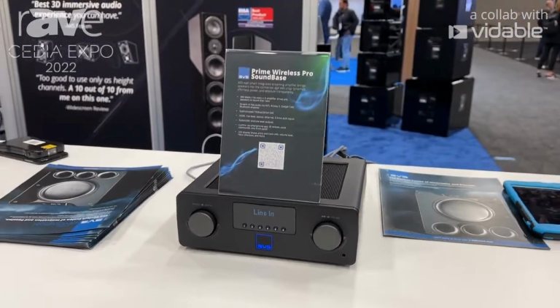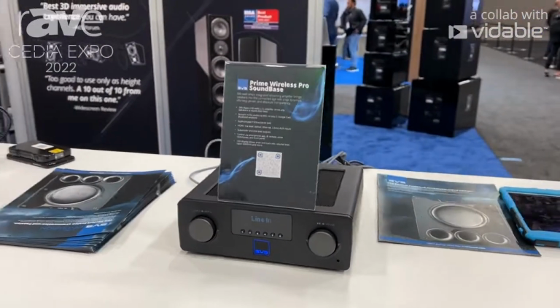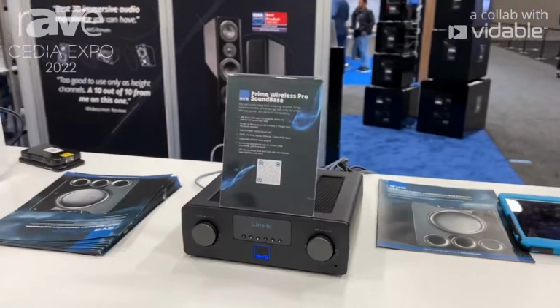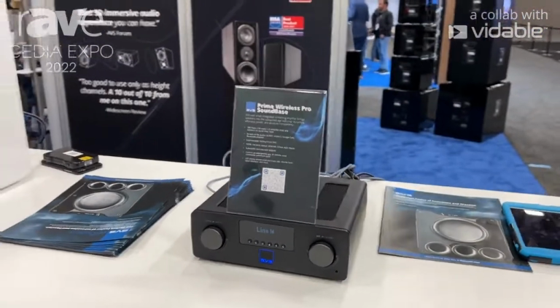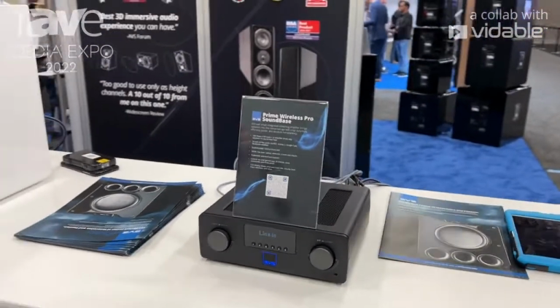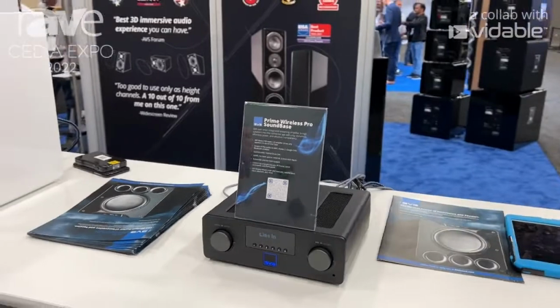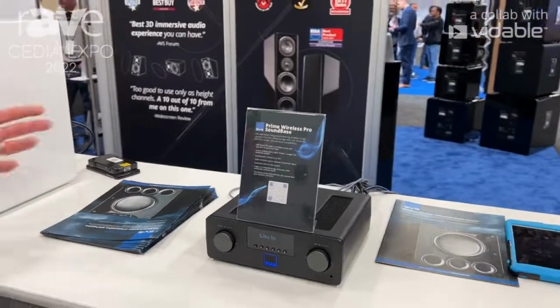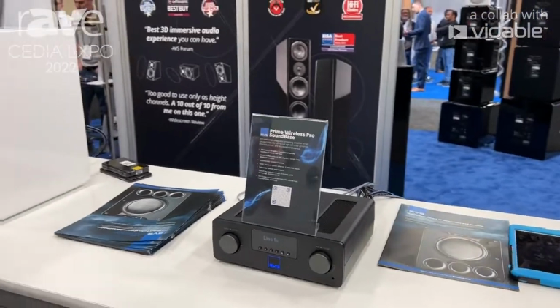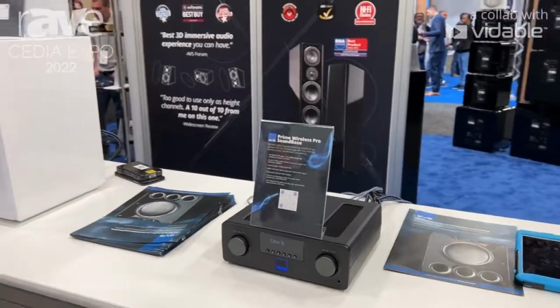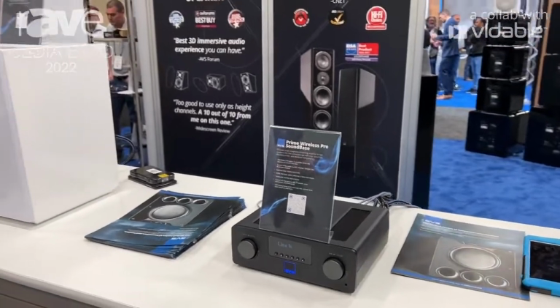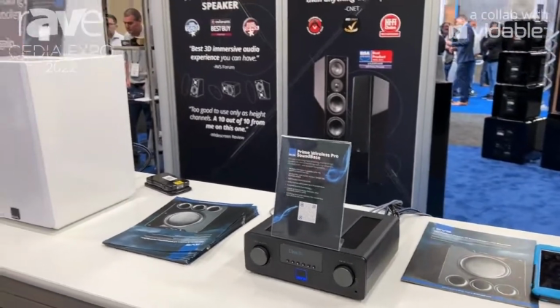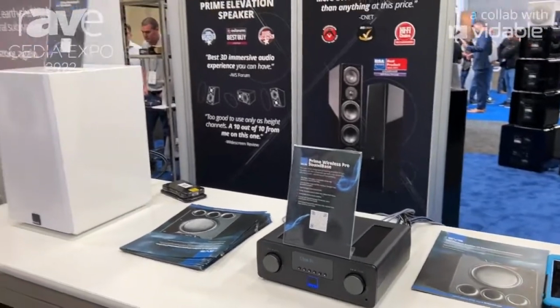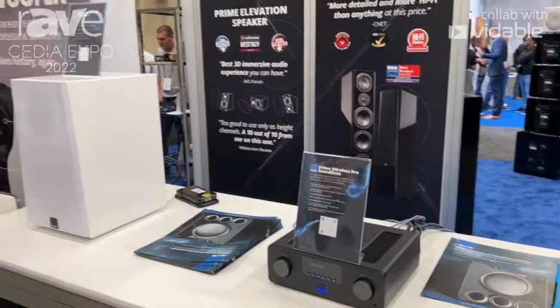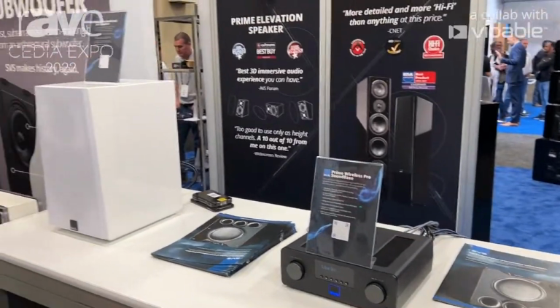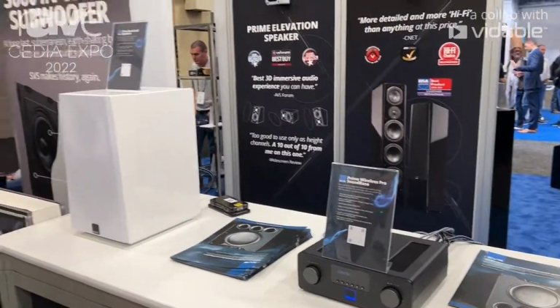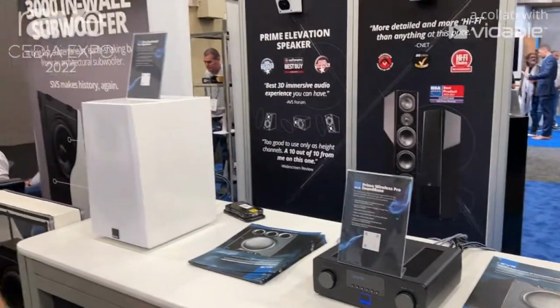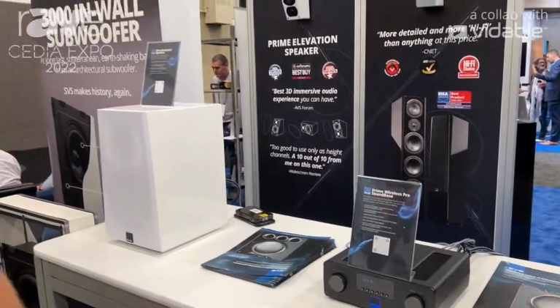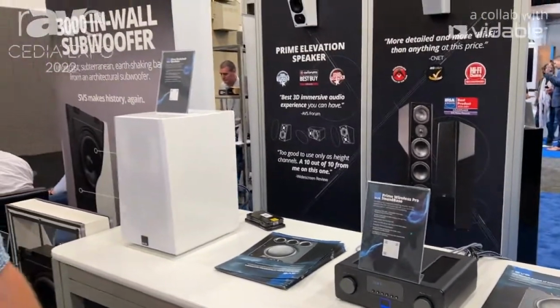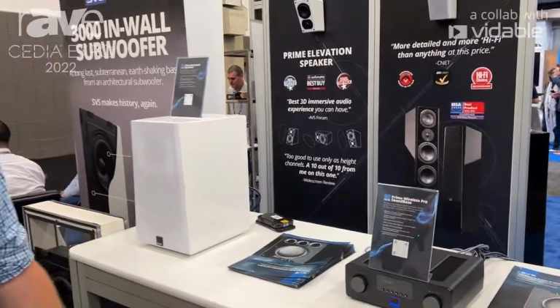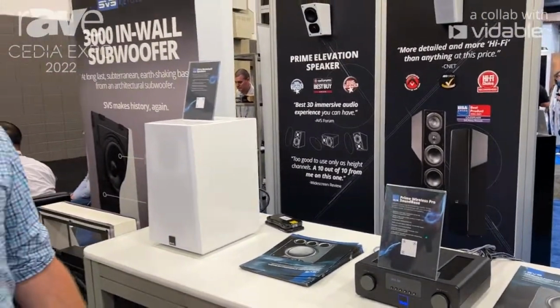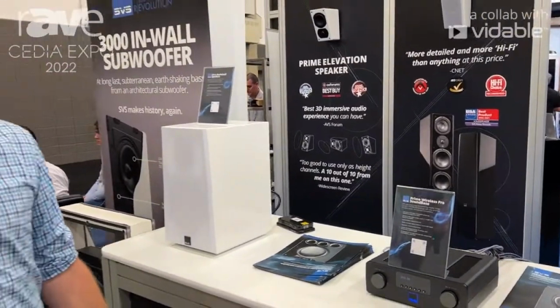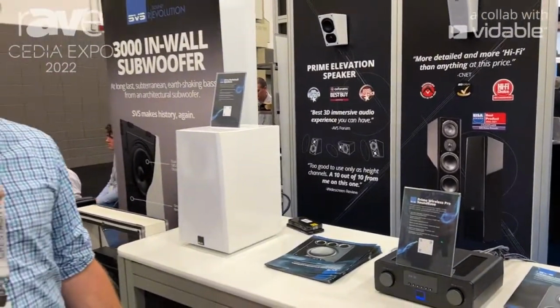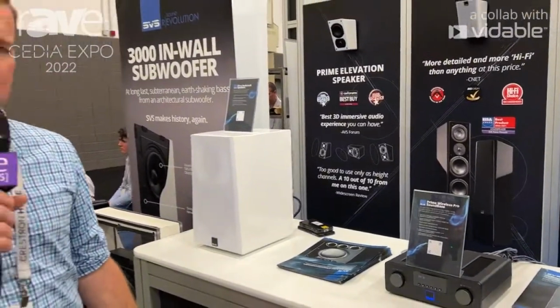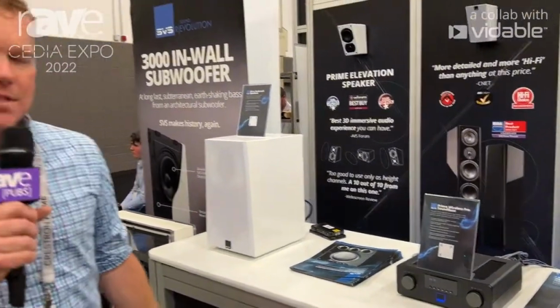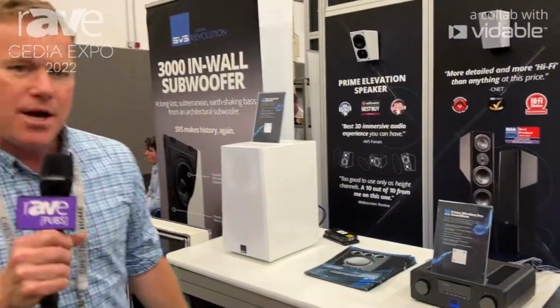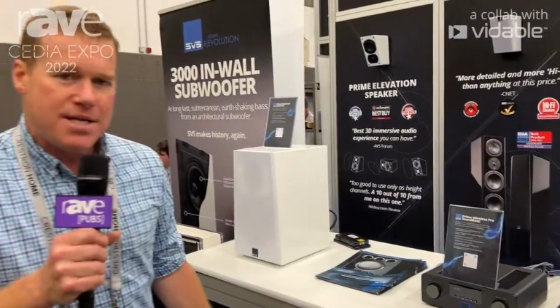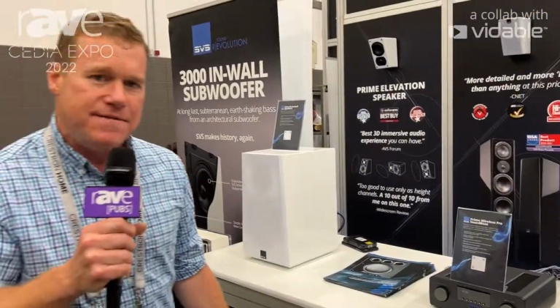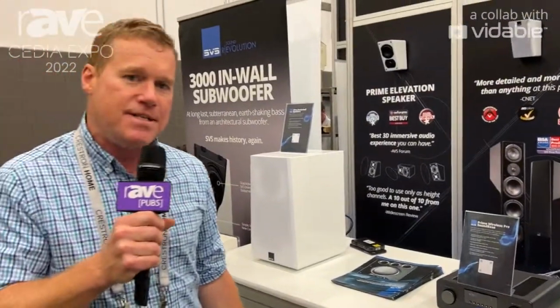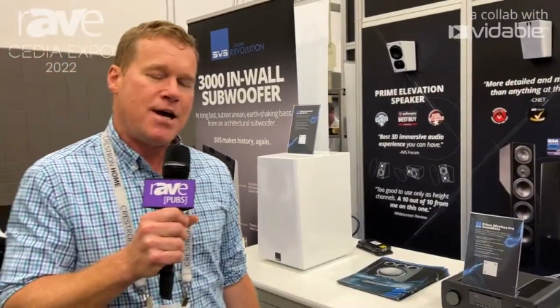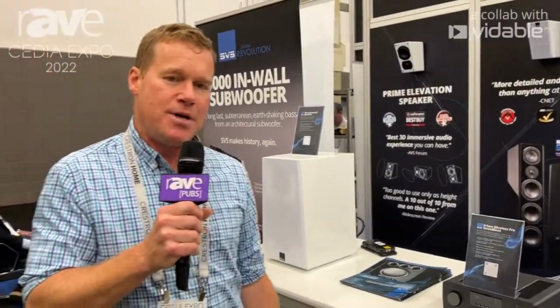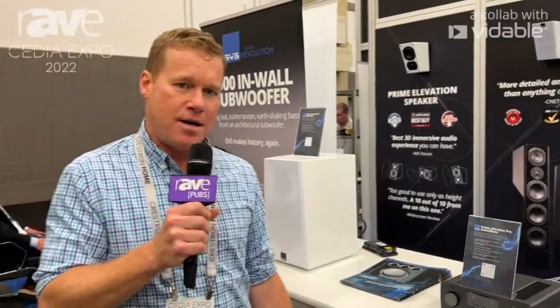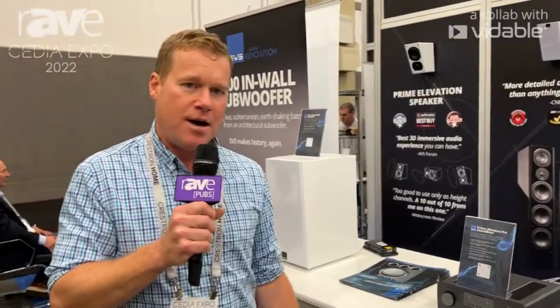This will be available at the end of October. For more information, you can check out svsound.com.